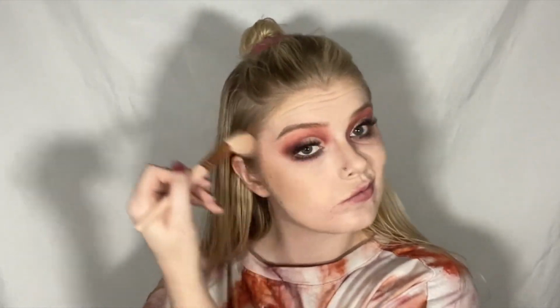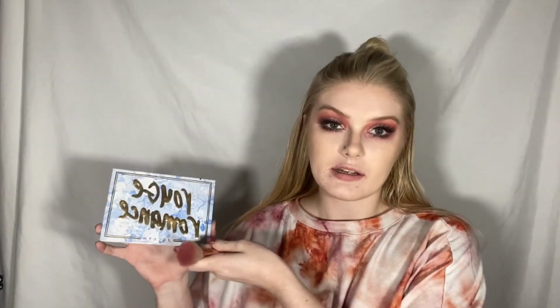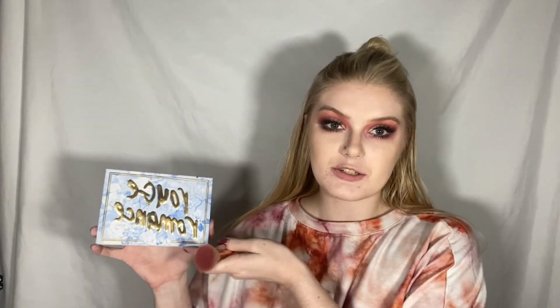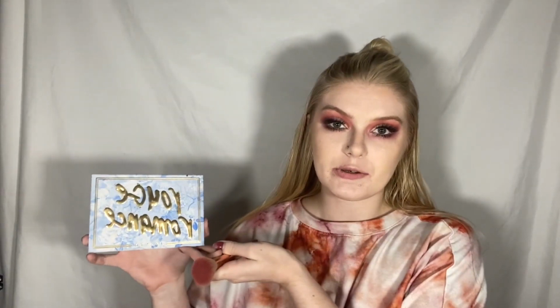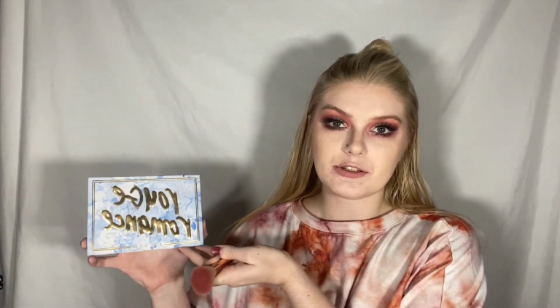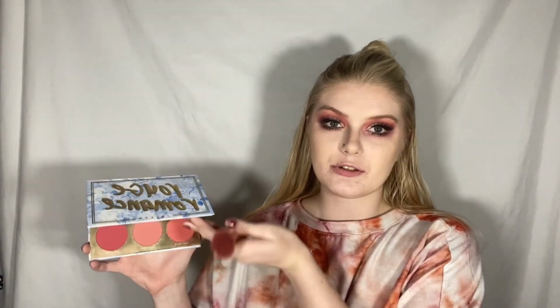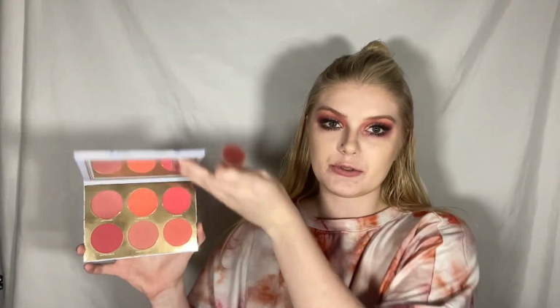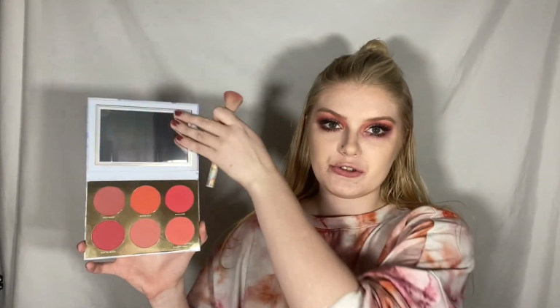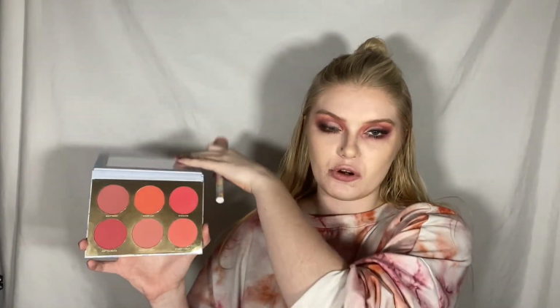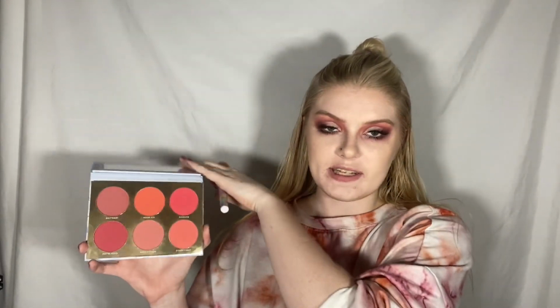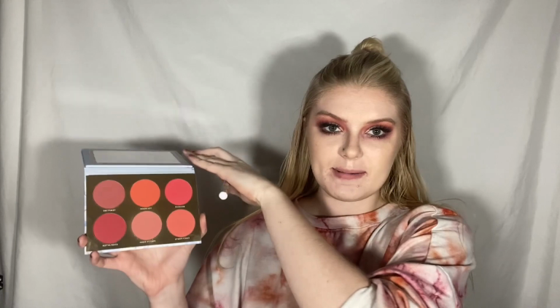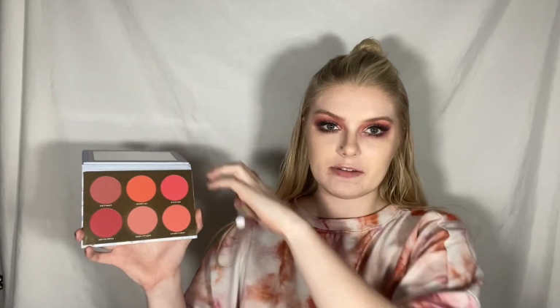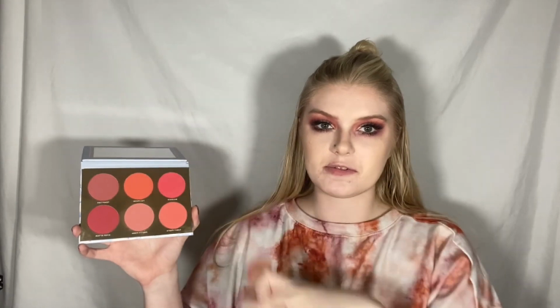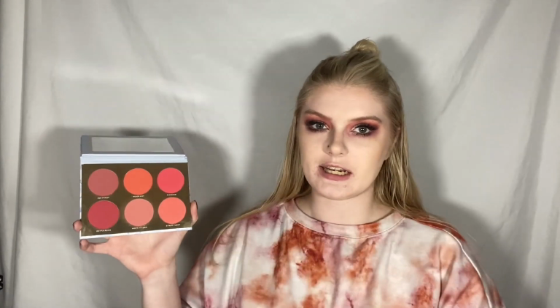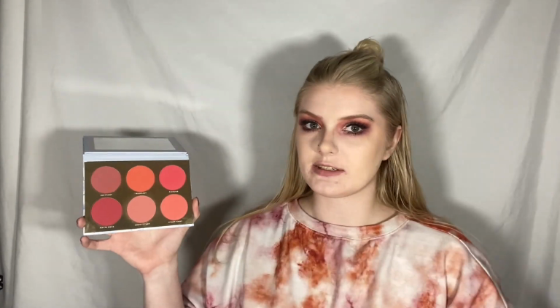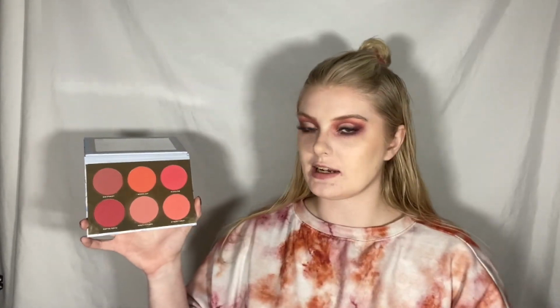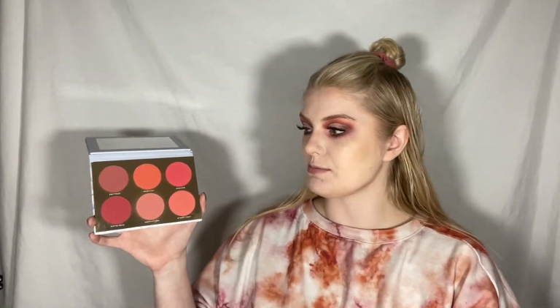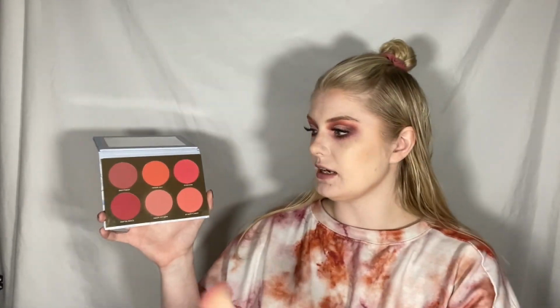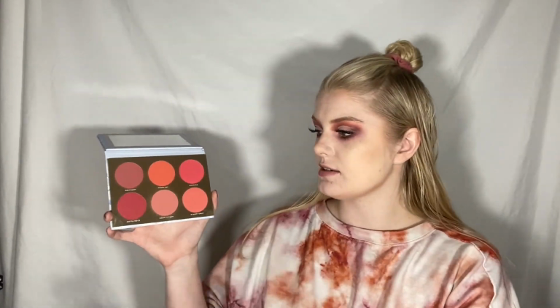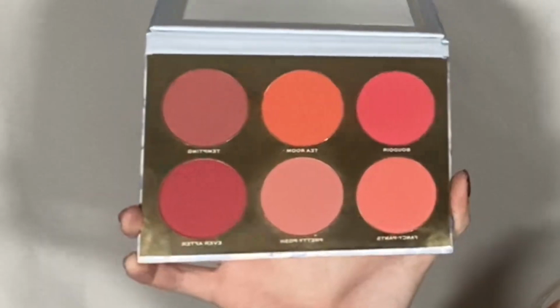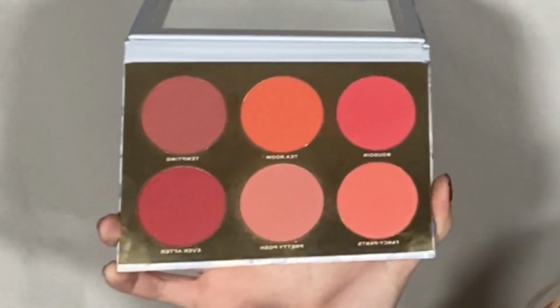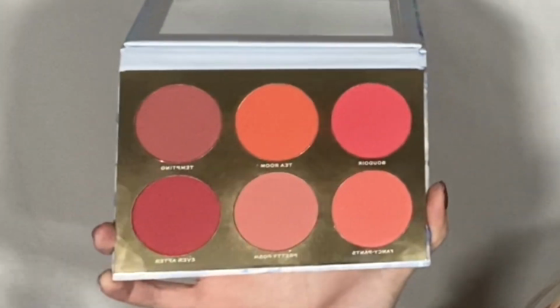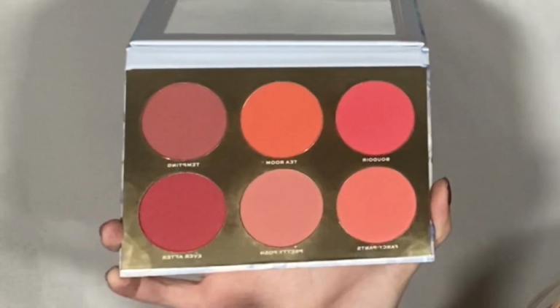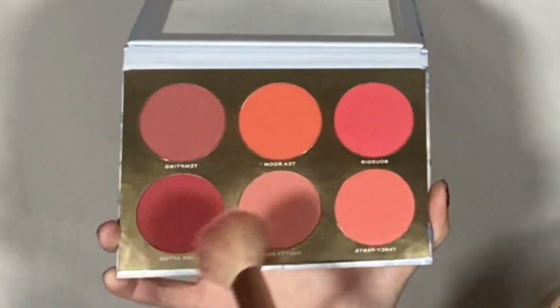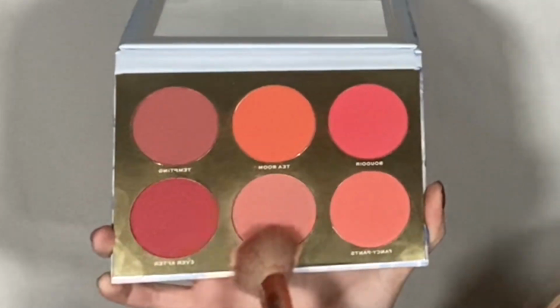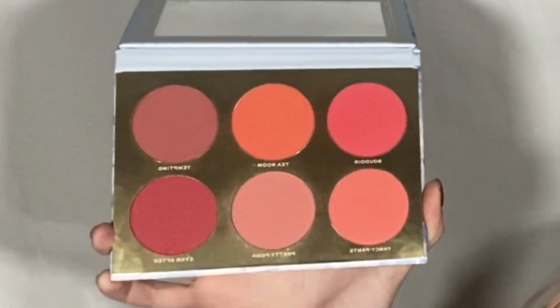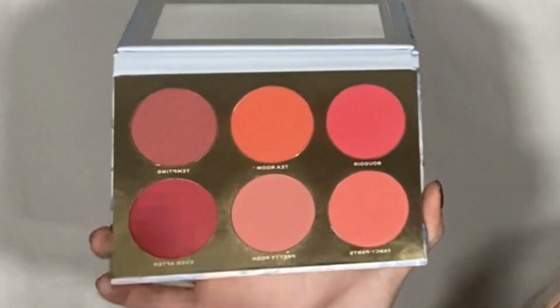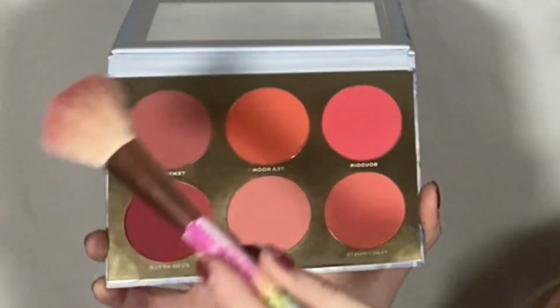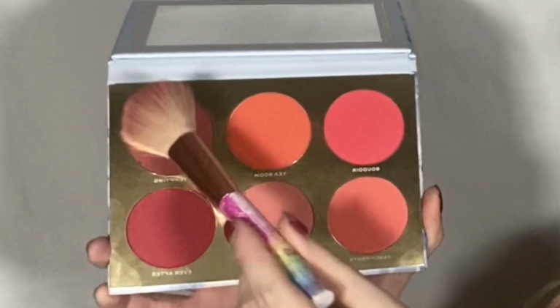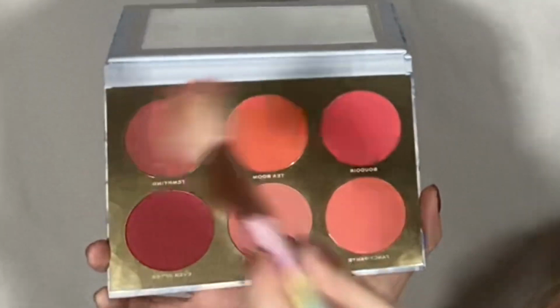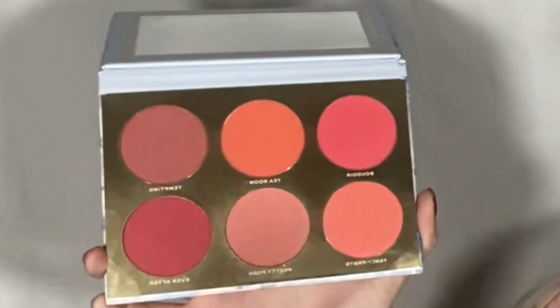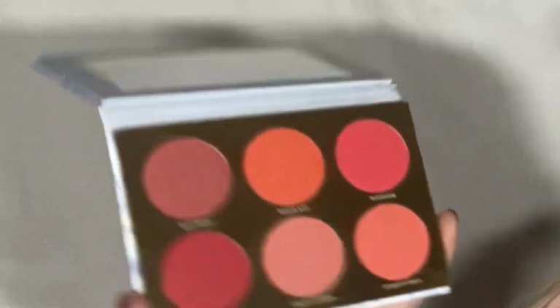Next, we're going into the Rouge Romance palette from Jacqueline Cosmetics, and I'm going to take a mix of Pretty Posh and Tempting.